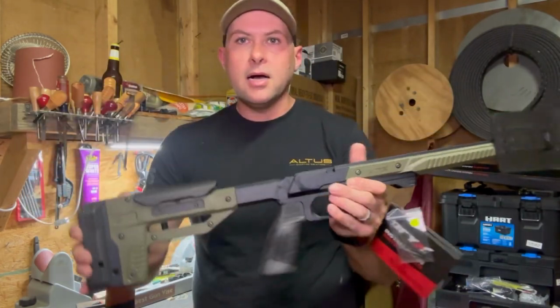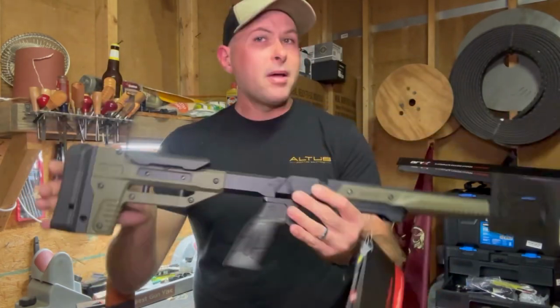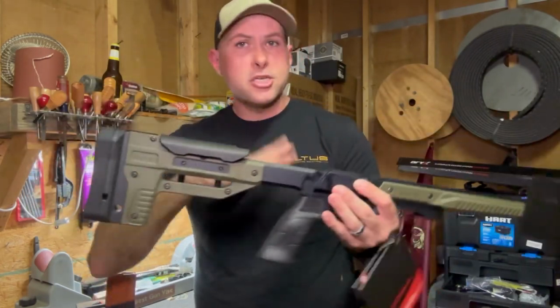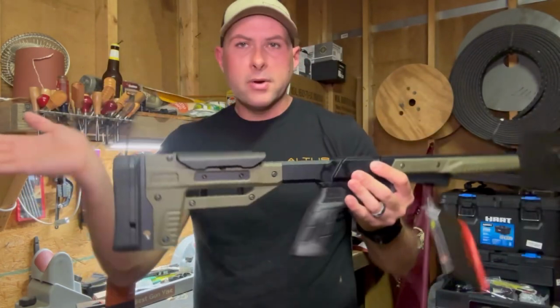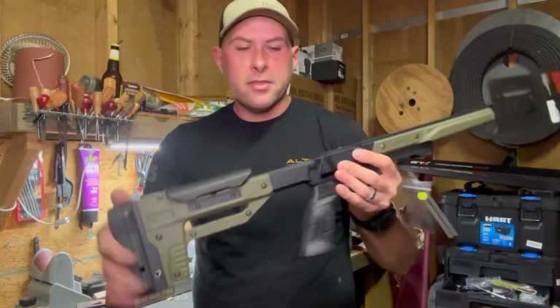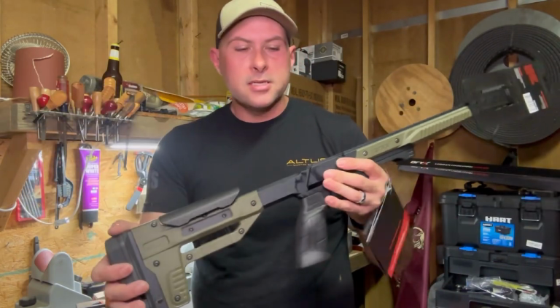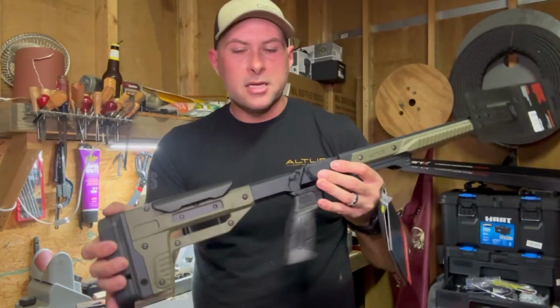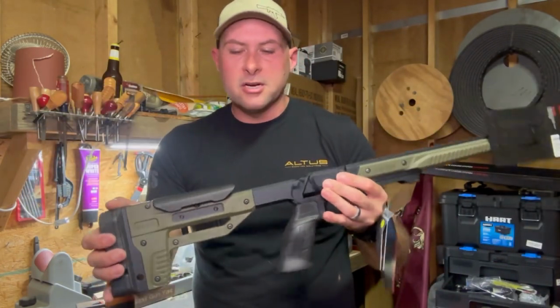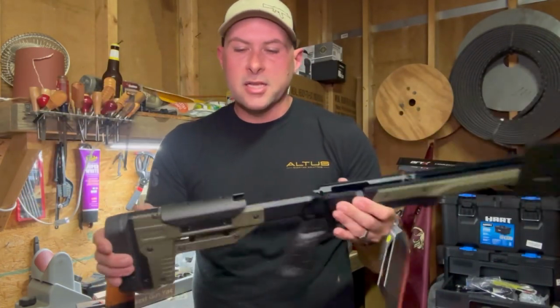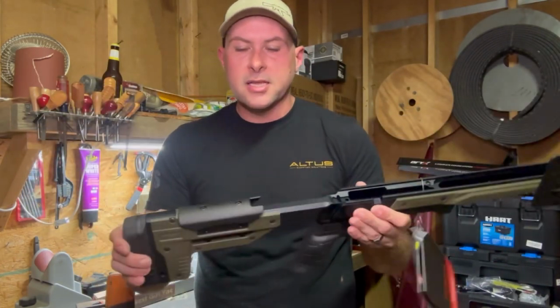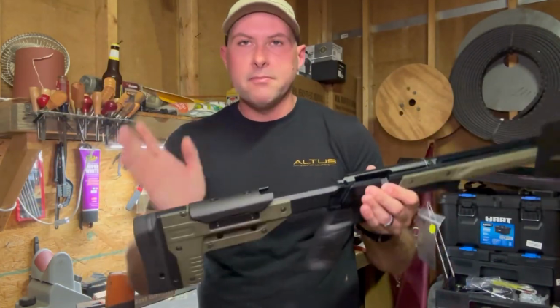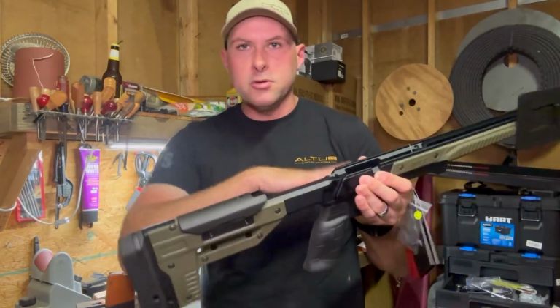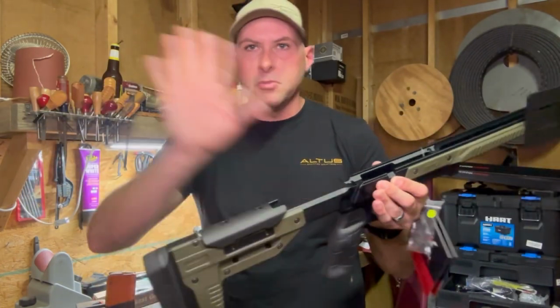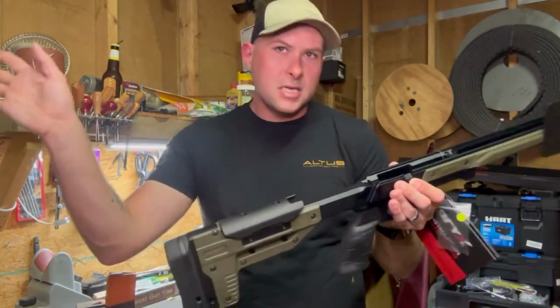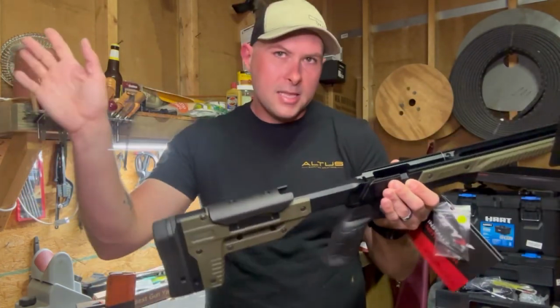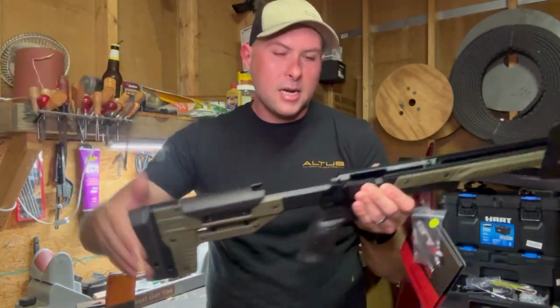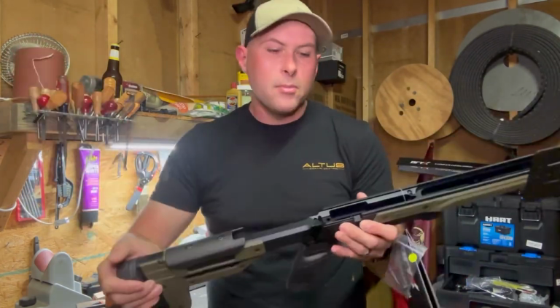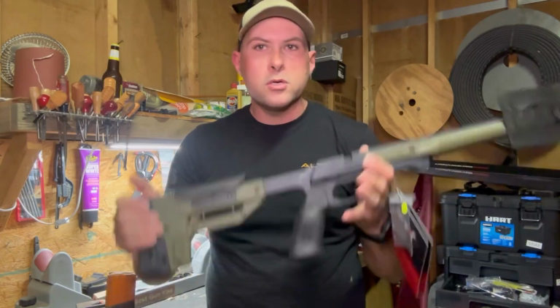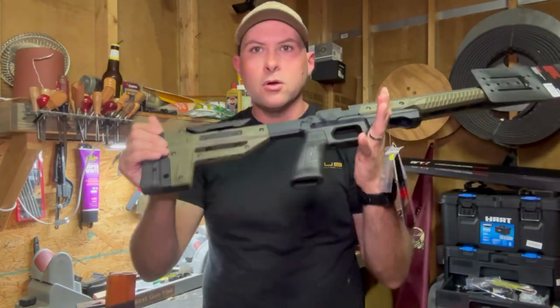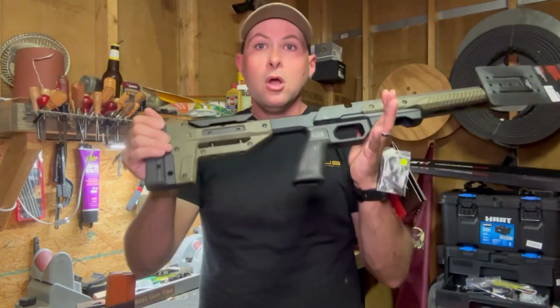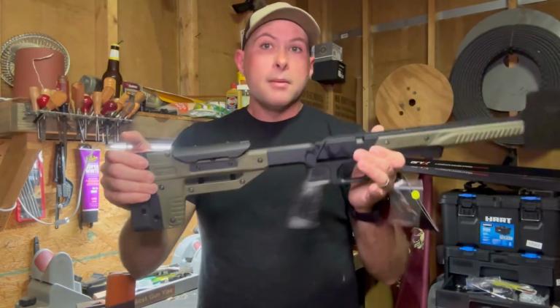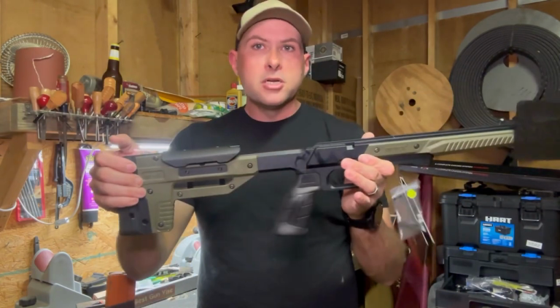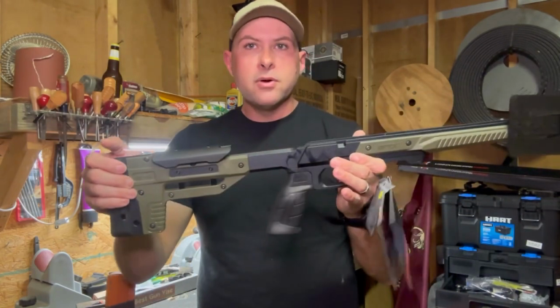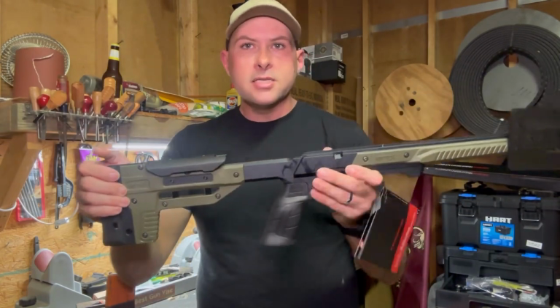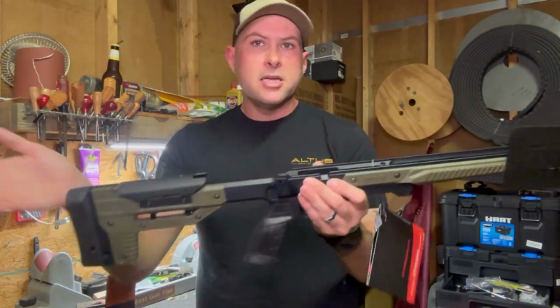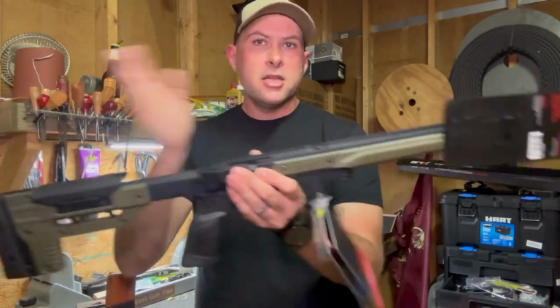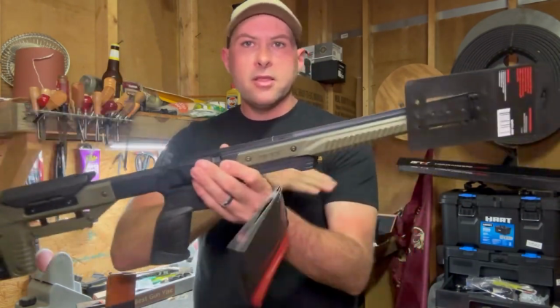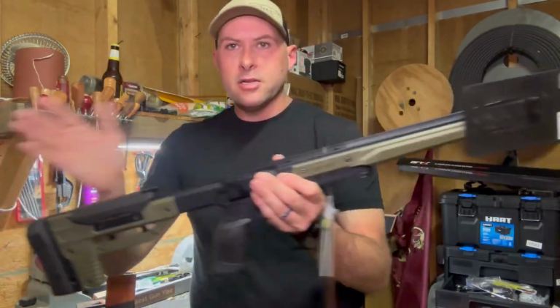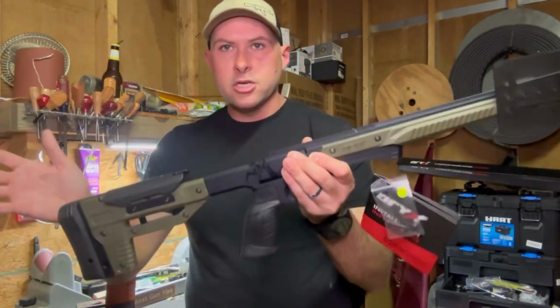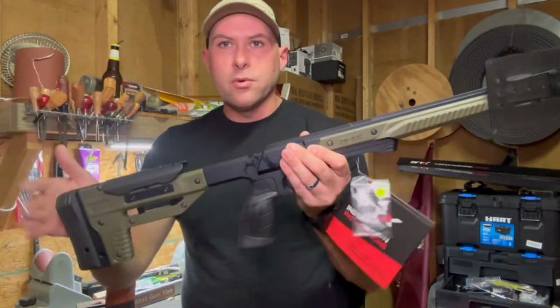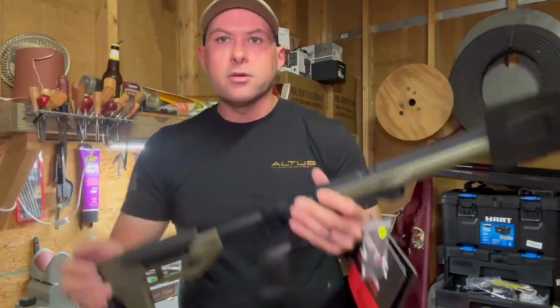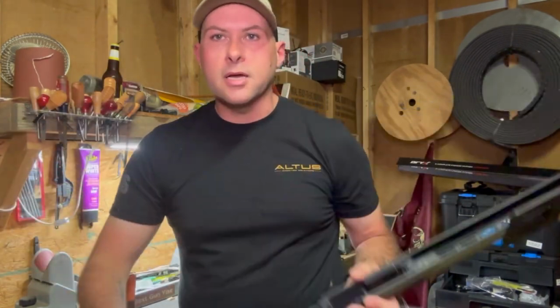I'm not going to show any installation or anything like that — YouTube doesn't like that anymore. So I'm just going to do an installation and then show you what it looks like.